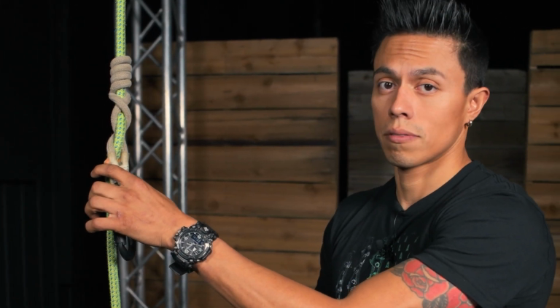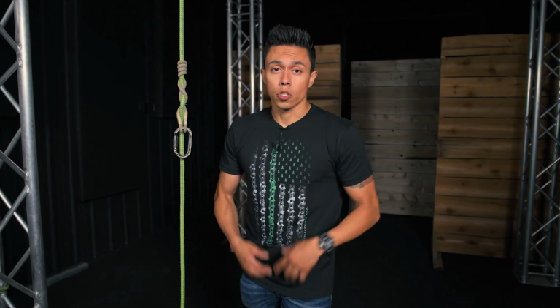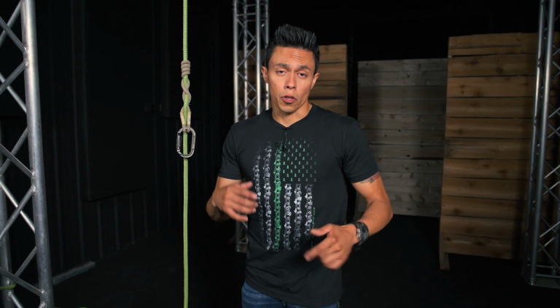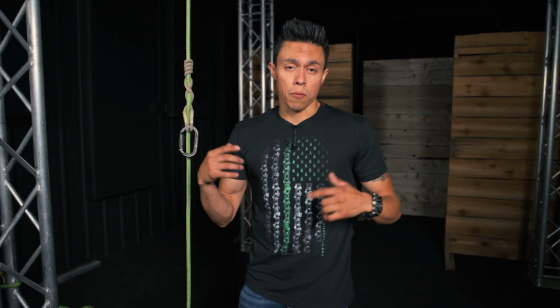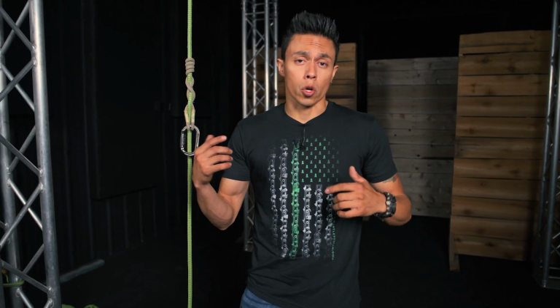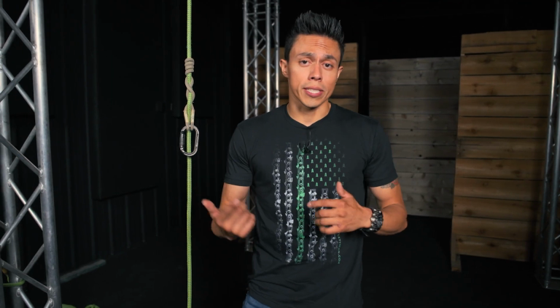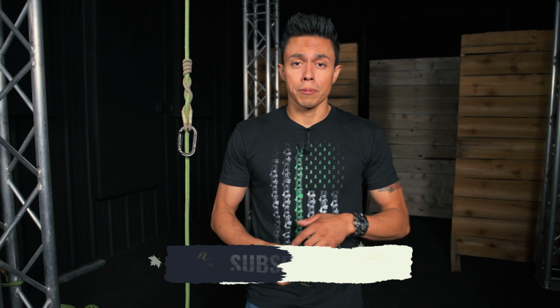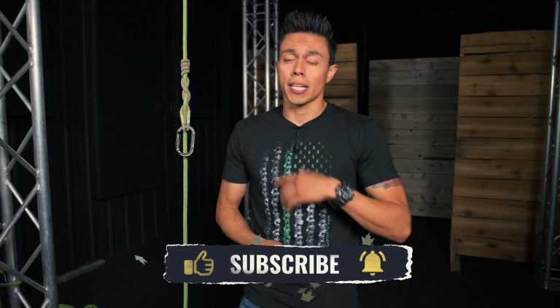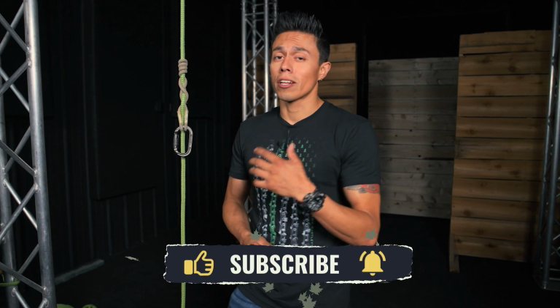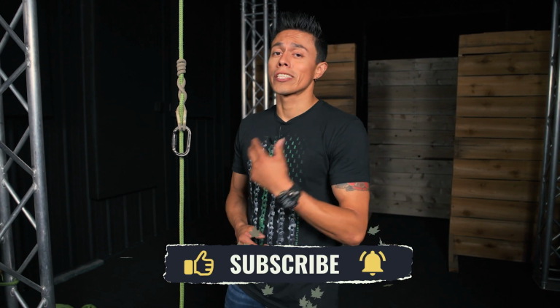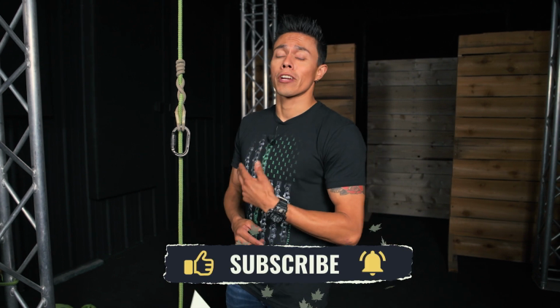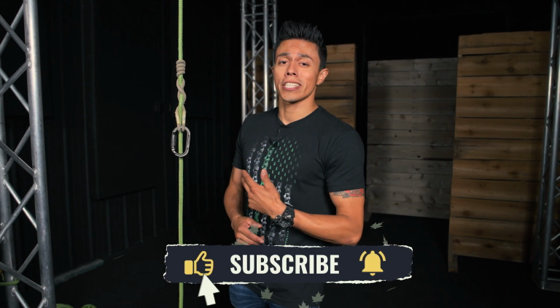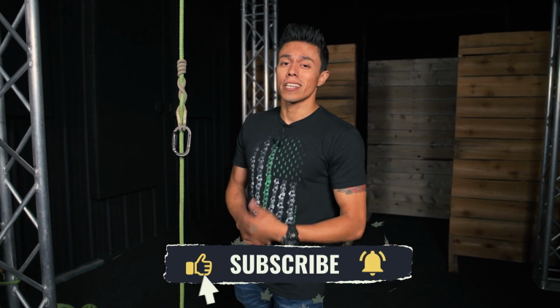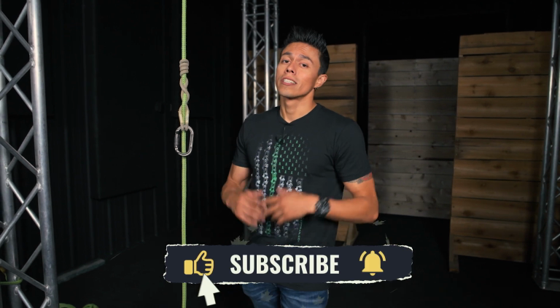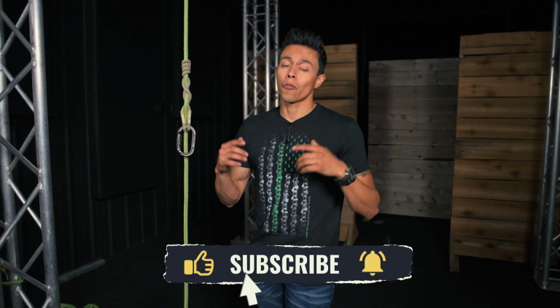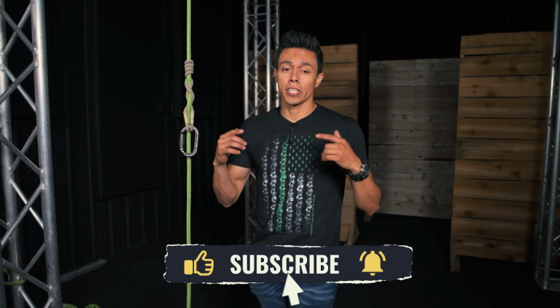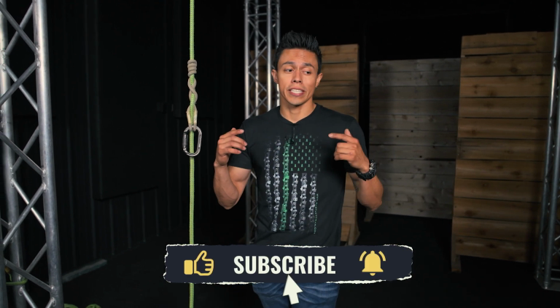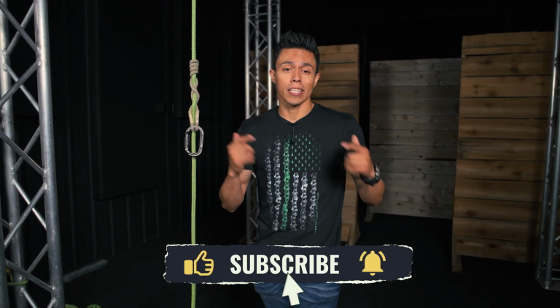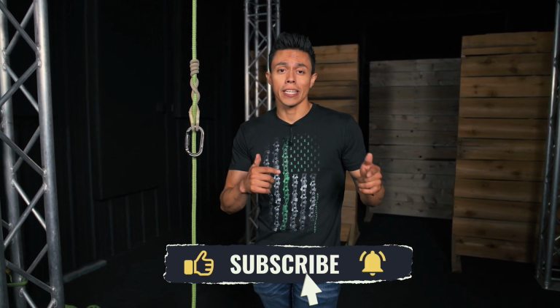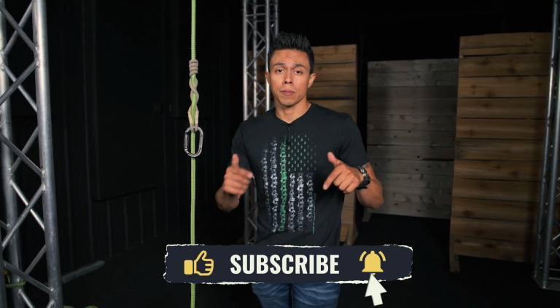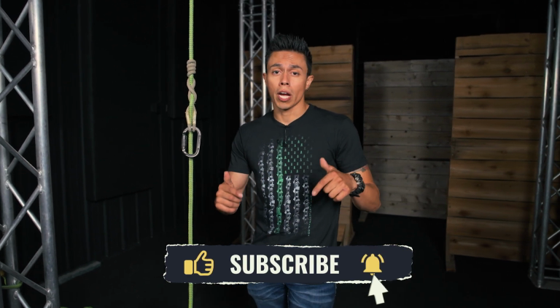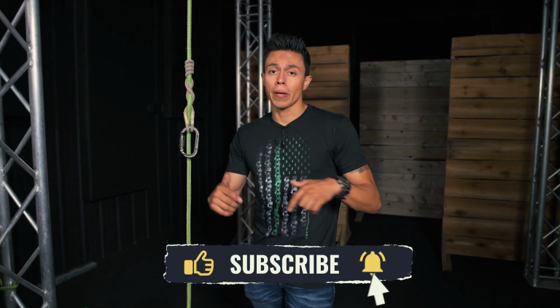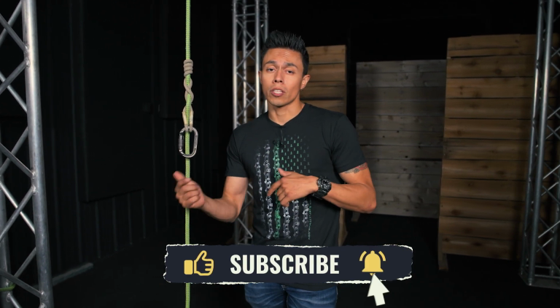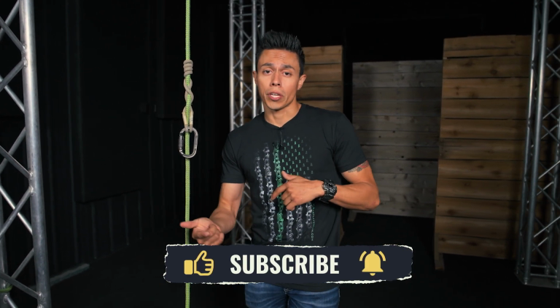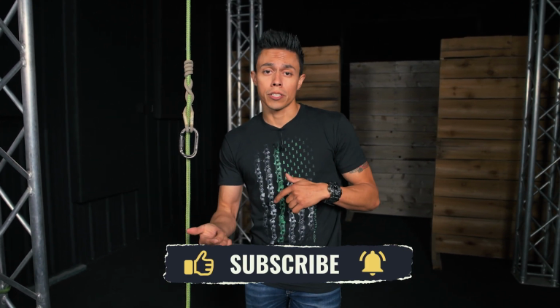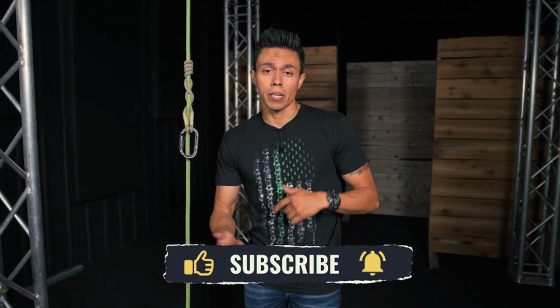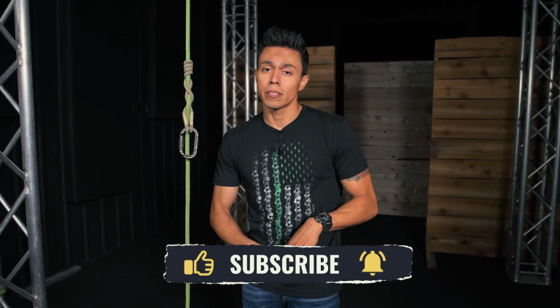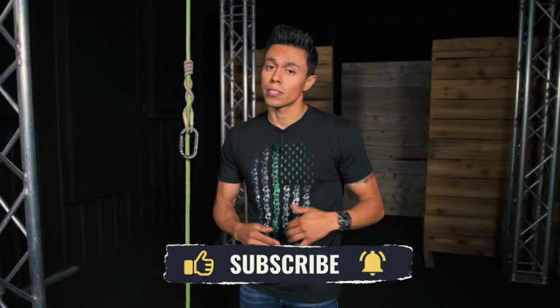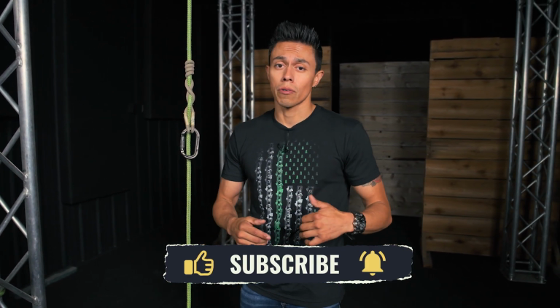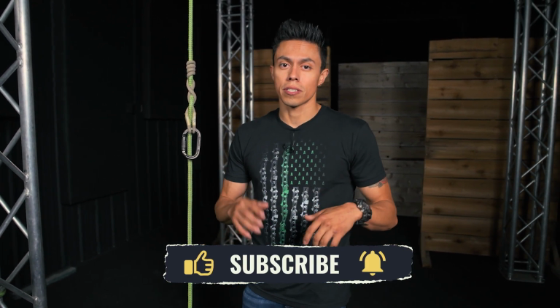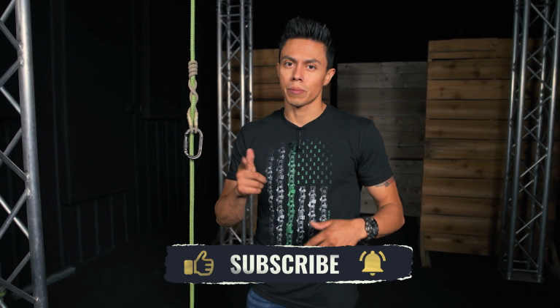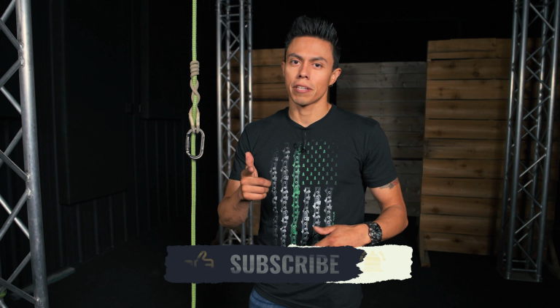So if you're looking for more quick tips on how to tie different hitches, don't forget to hit that like, subscribe, and that notification bell. And as always, climb safe.